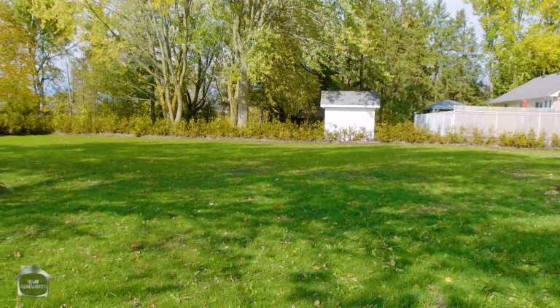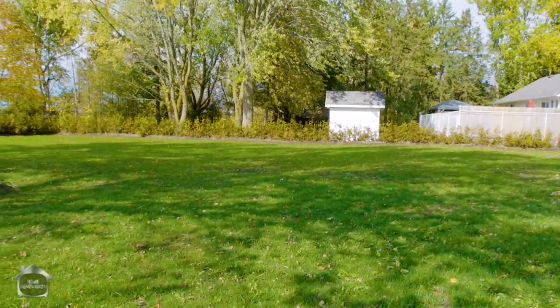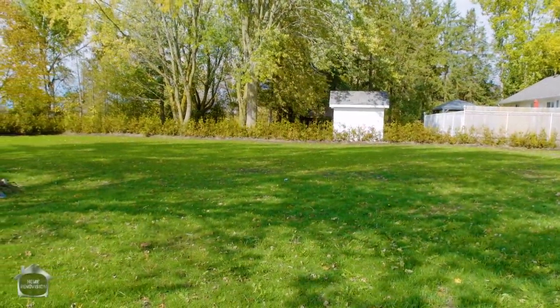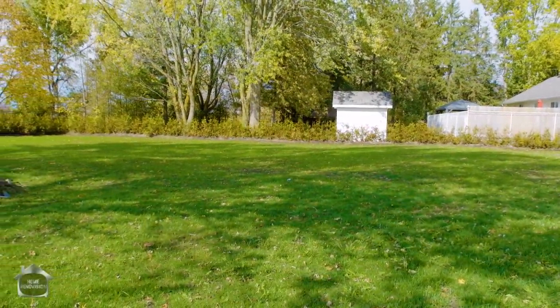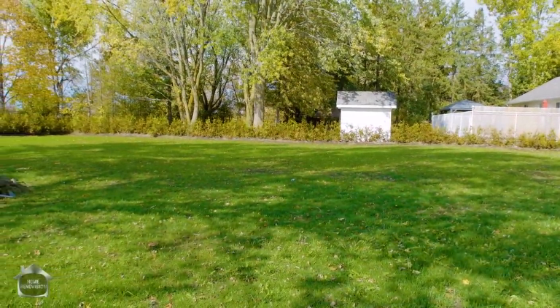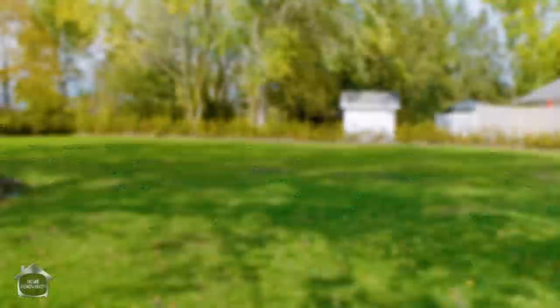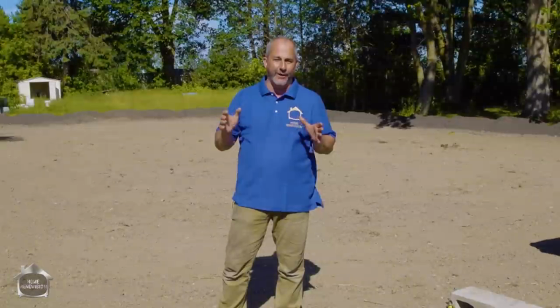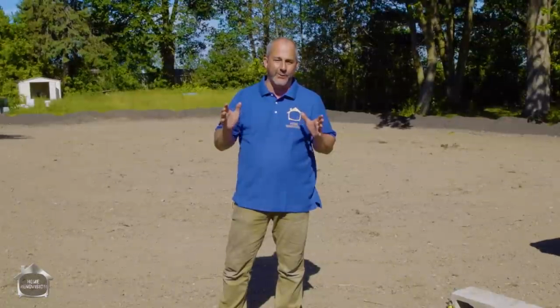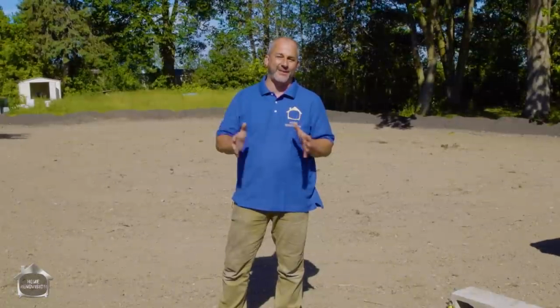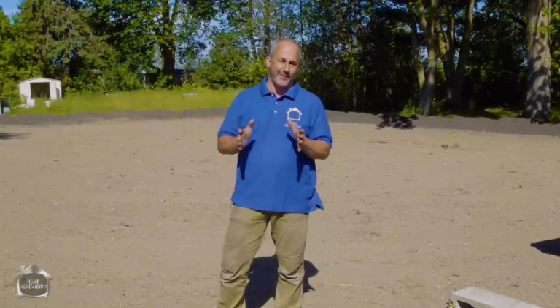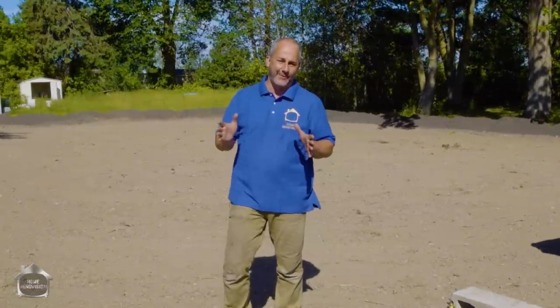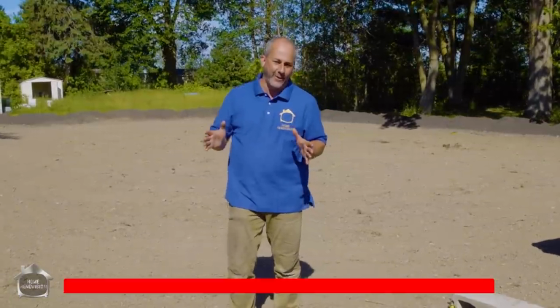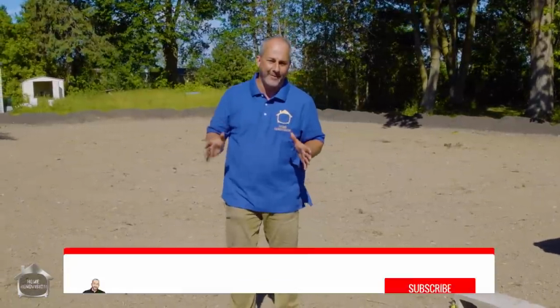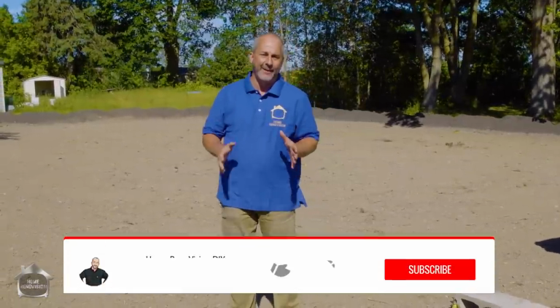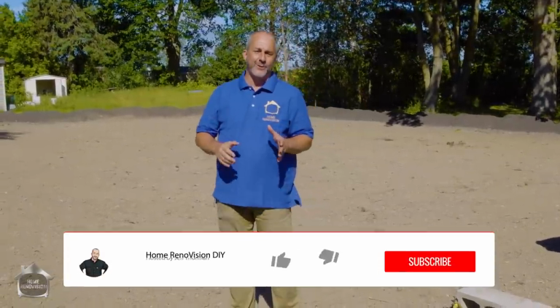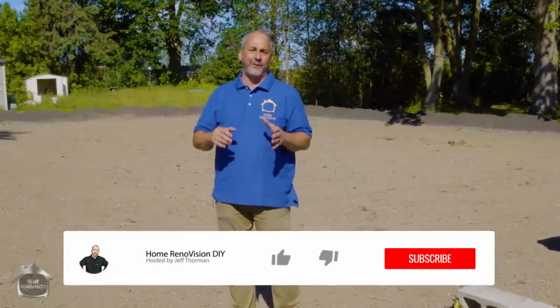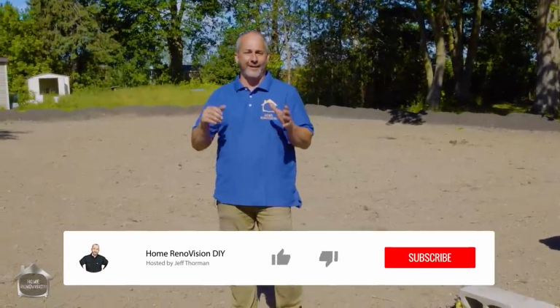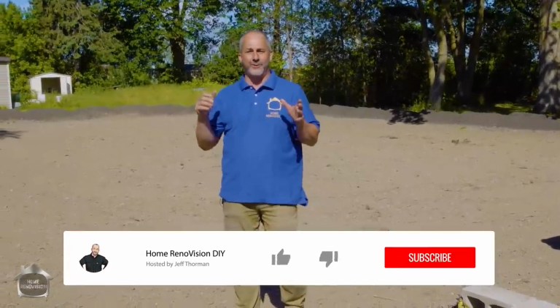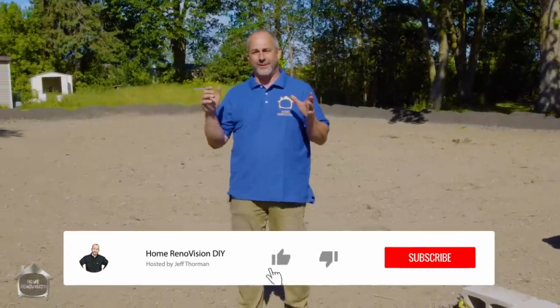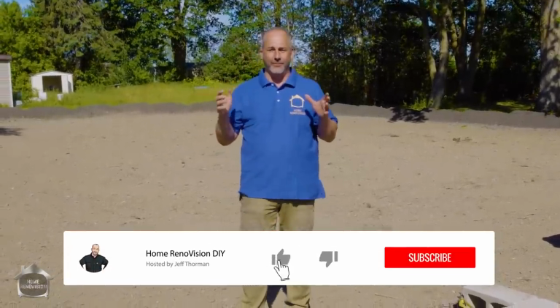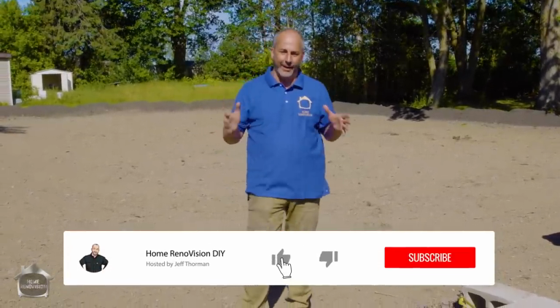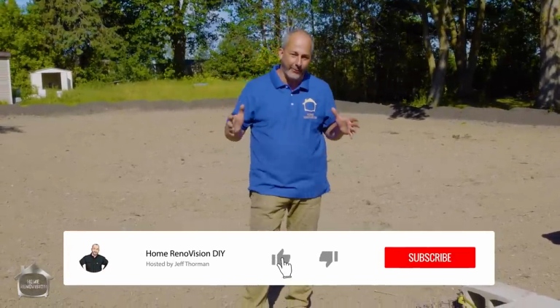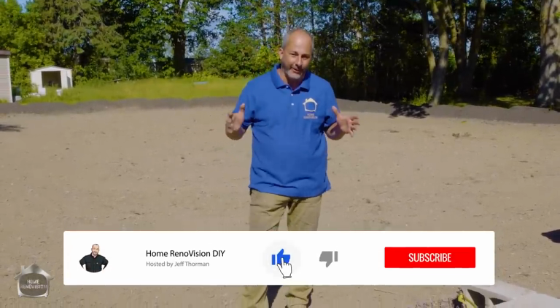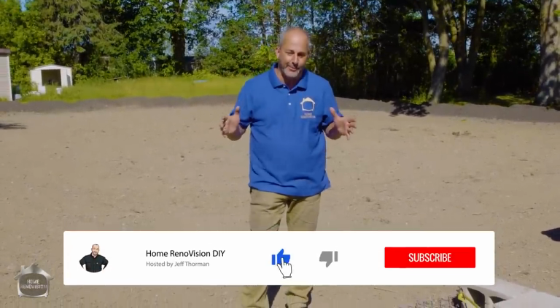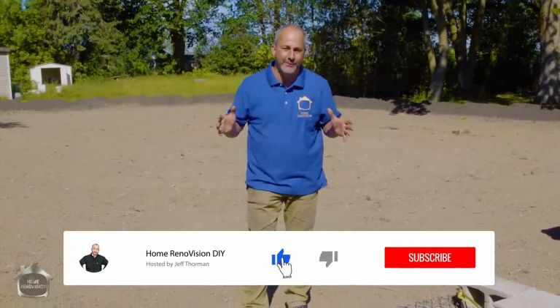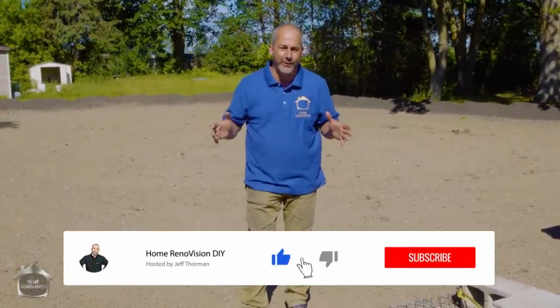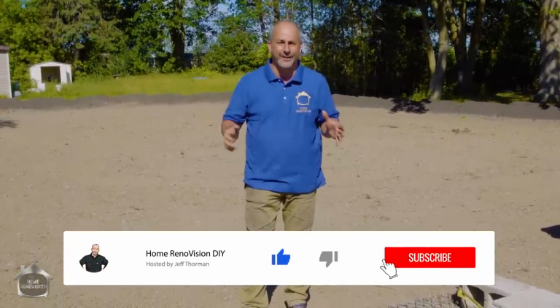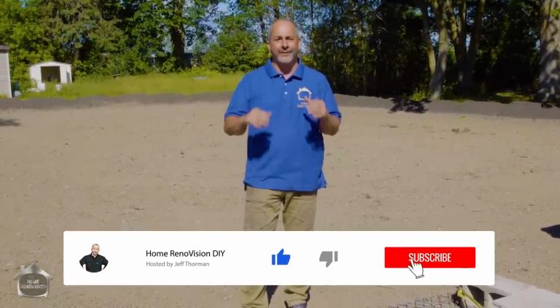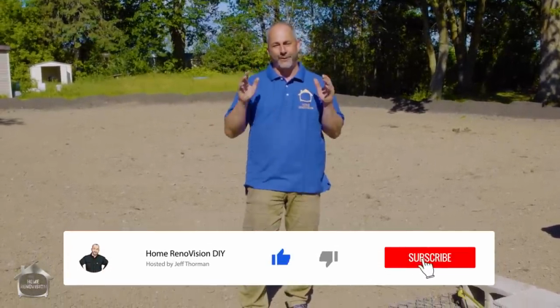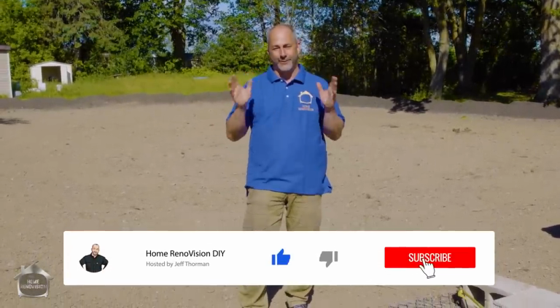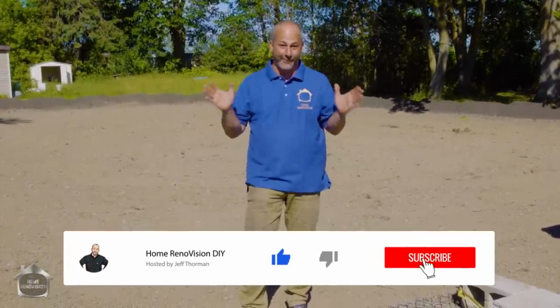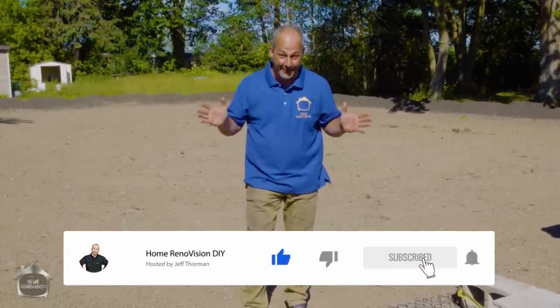Just a word of warning — this involves renting some heavy equipment. So if you're not interested in playing with really expensive toys, this video is not for you.